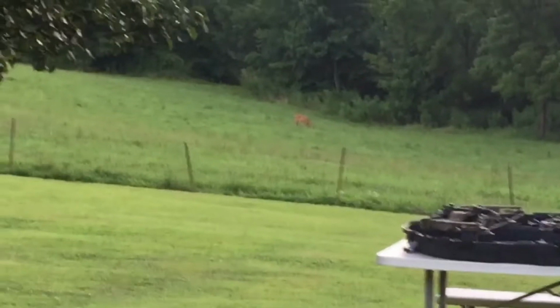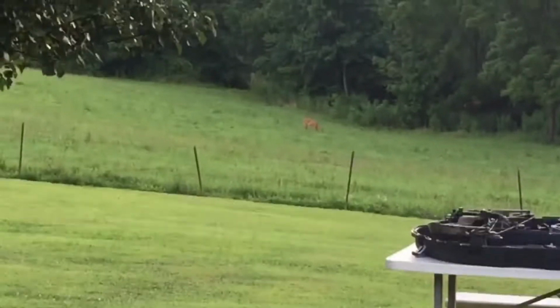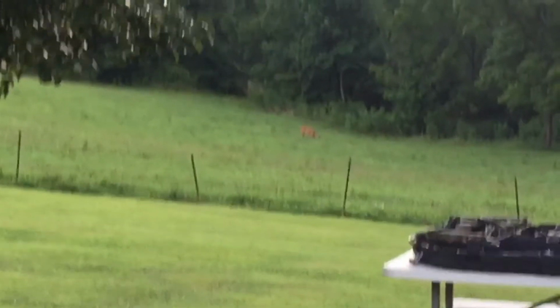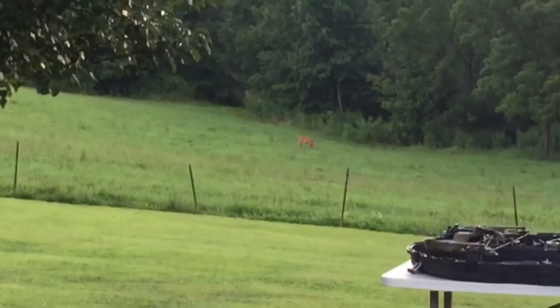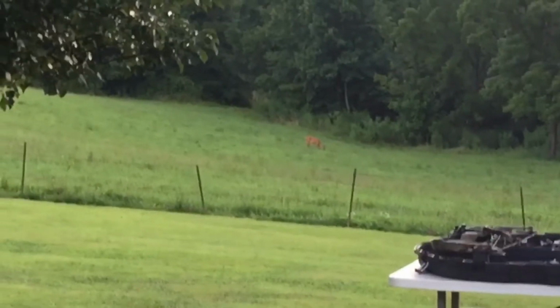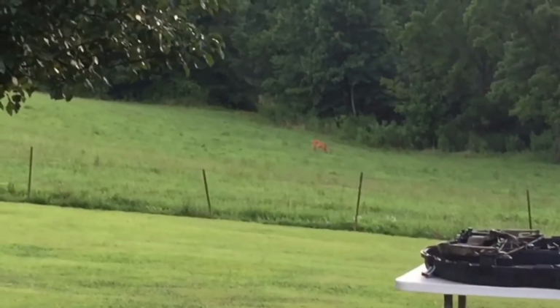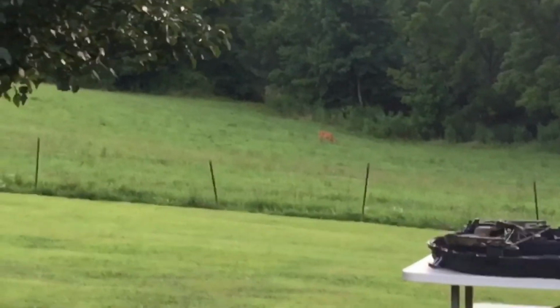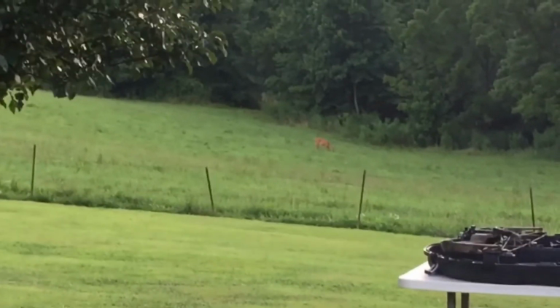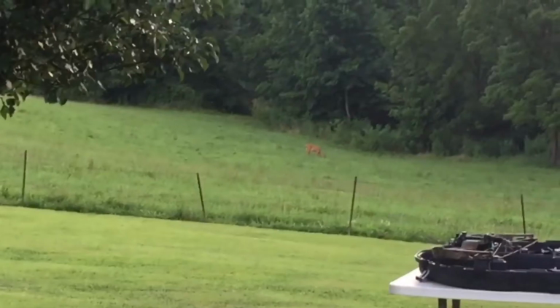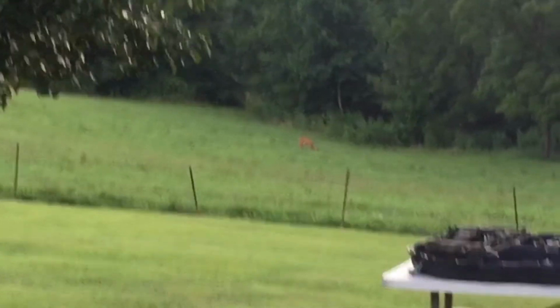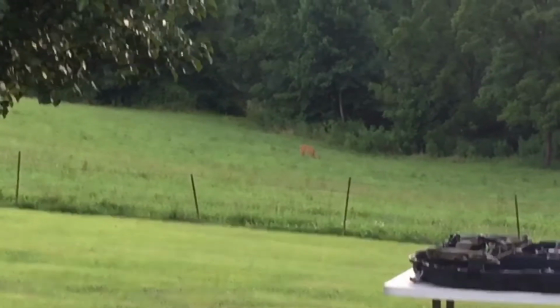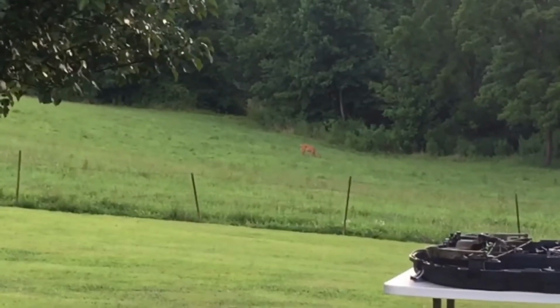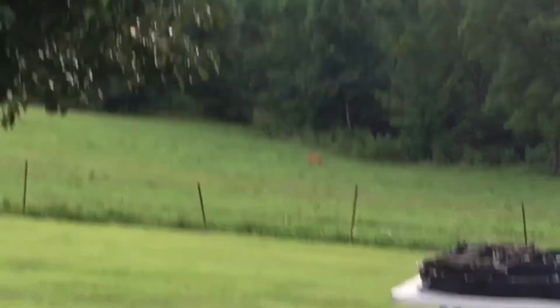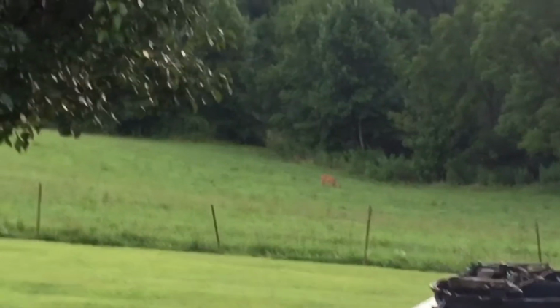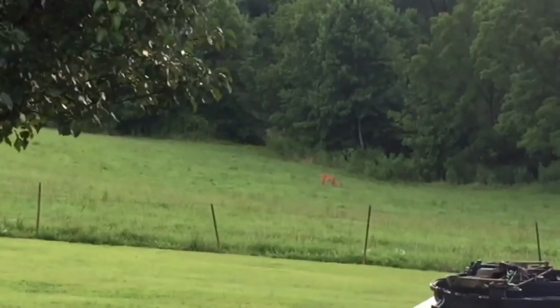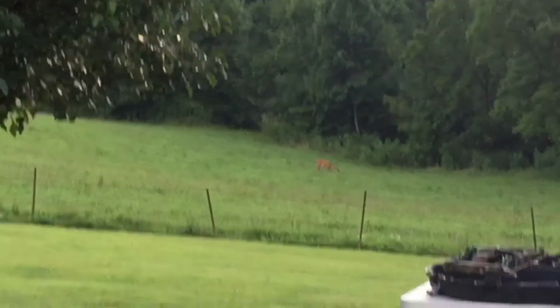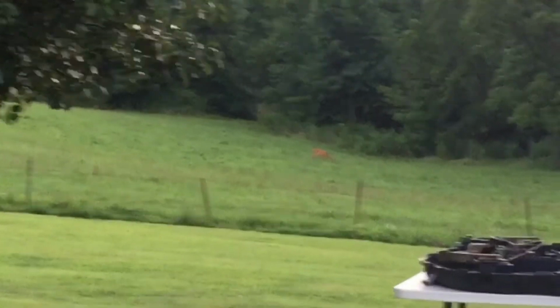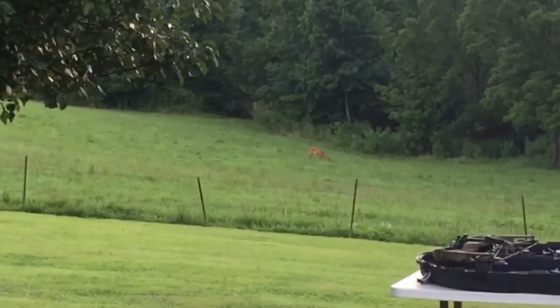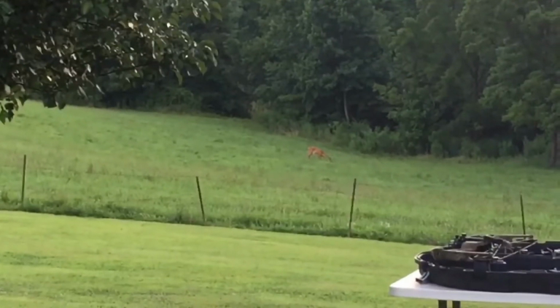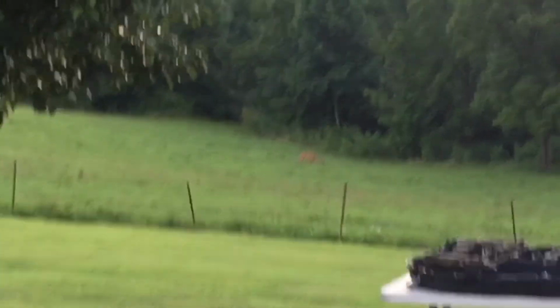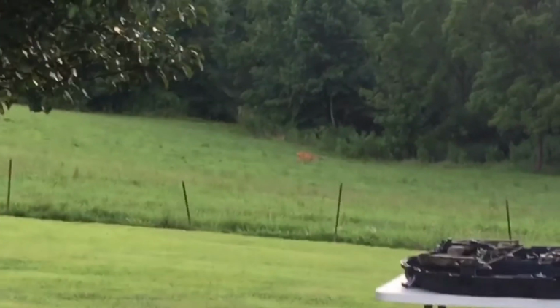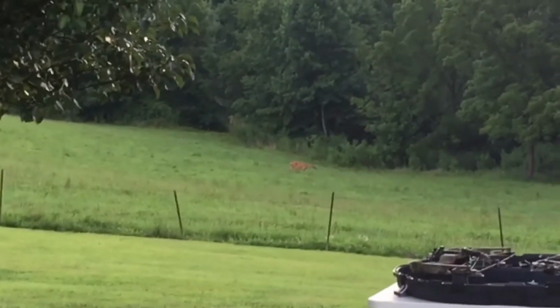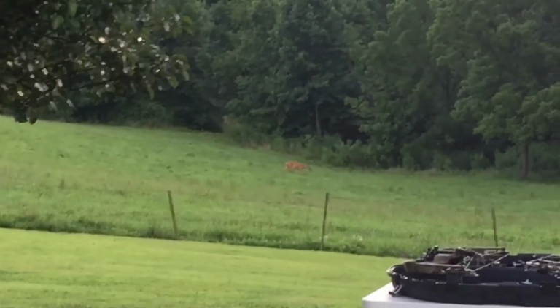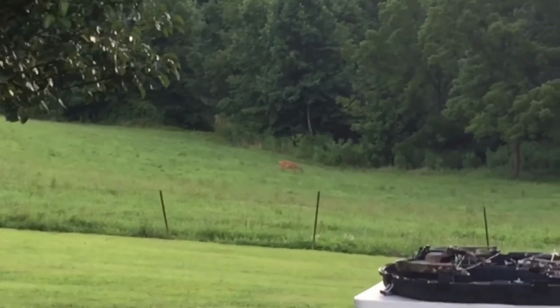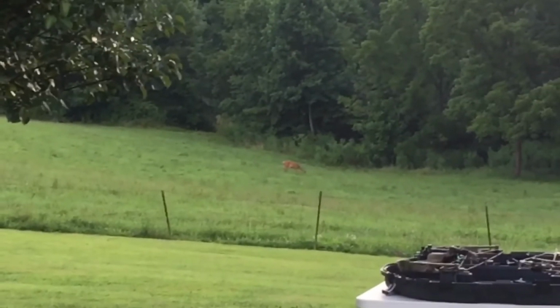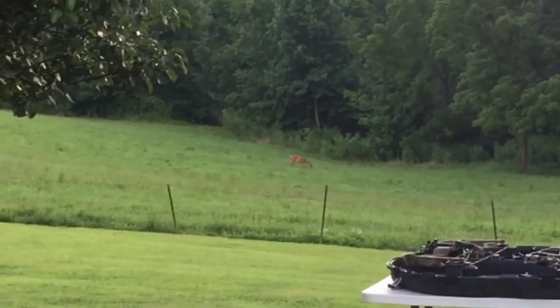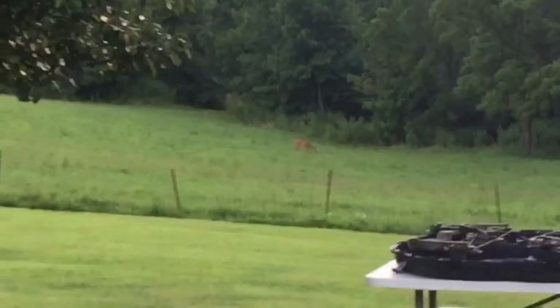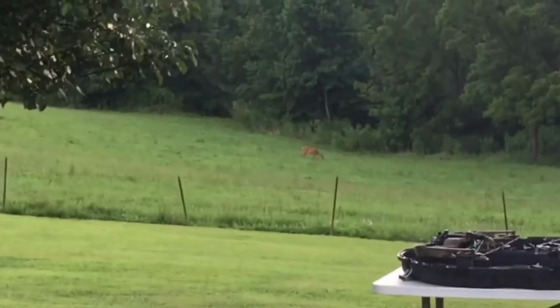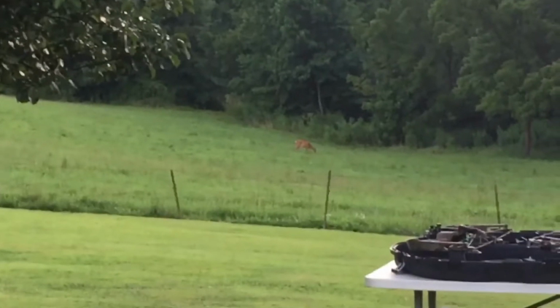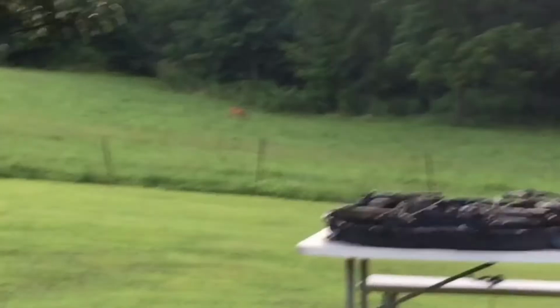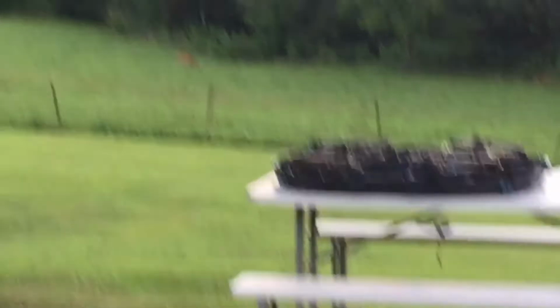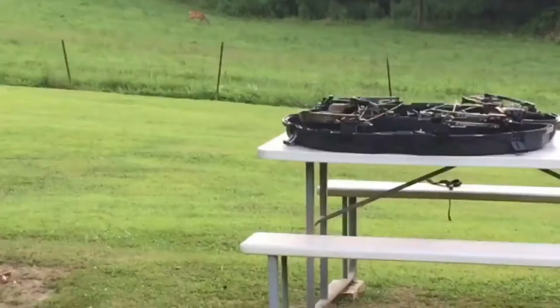That little doe is just down there chillin'. You don't even care that we're right up here.